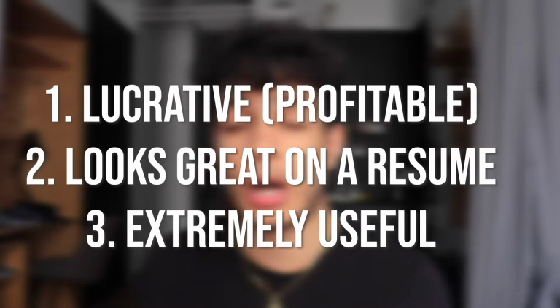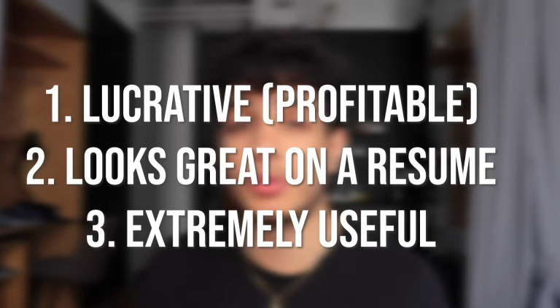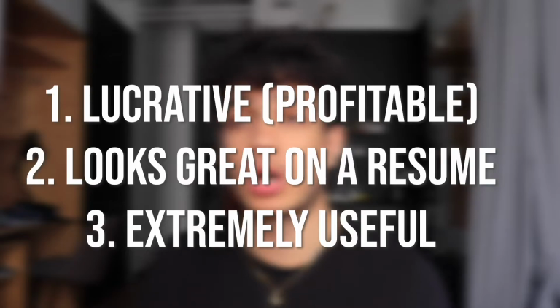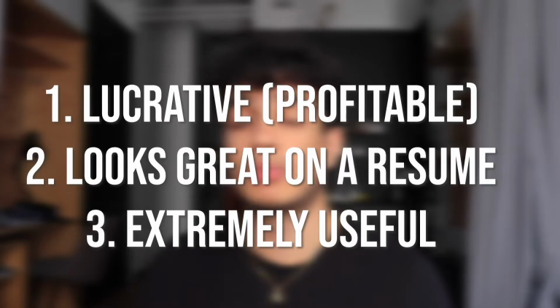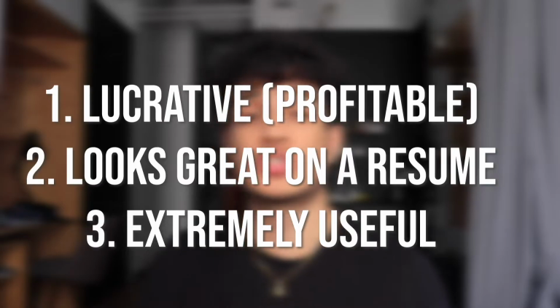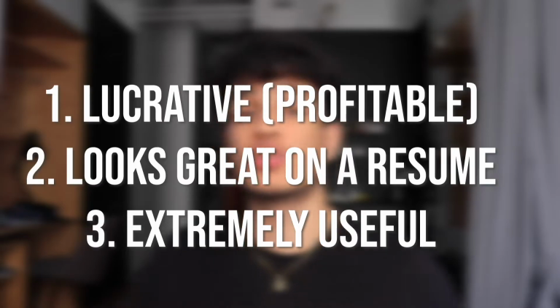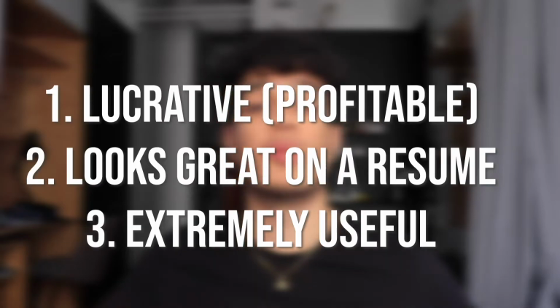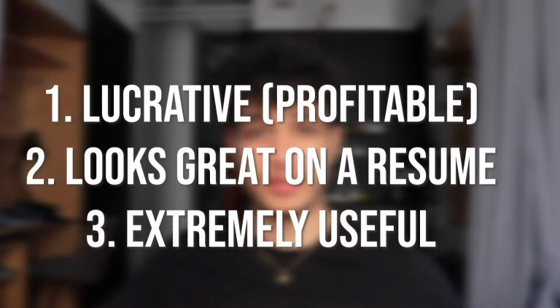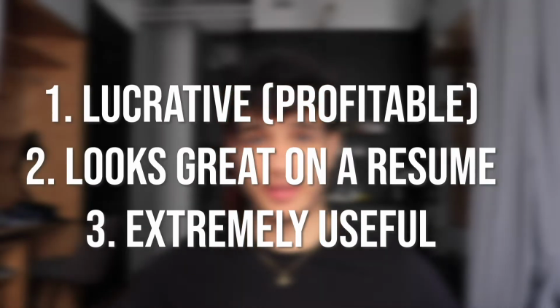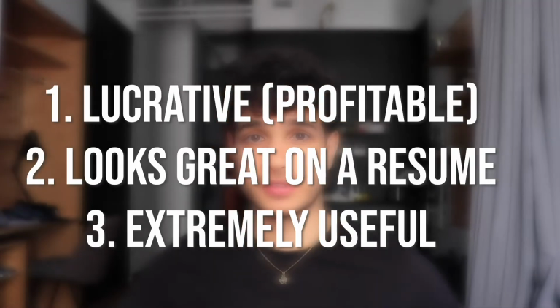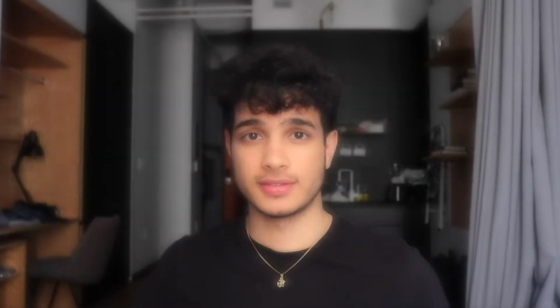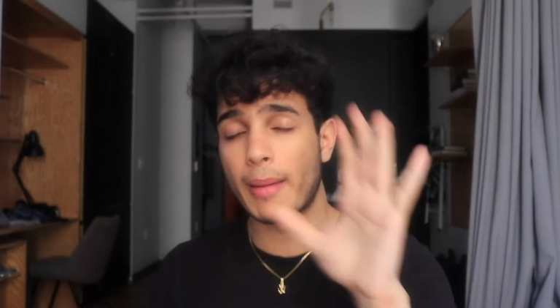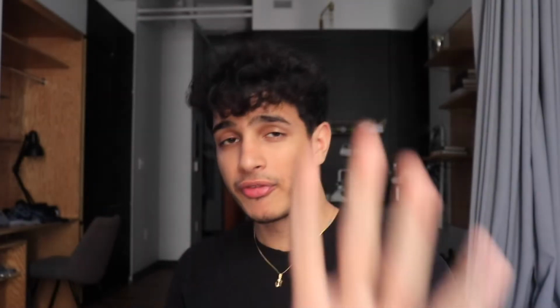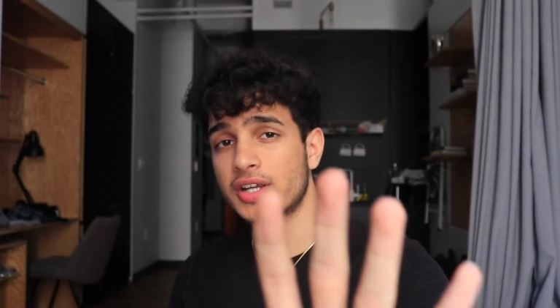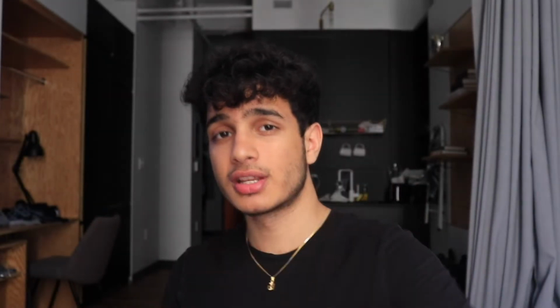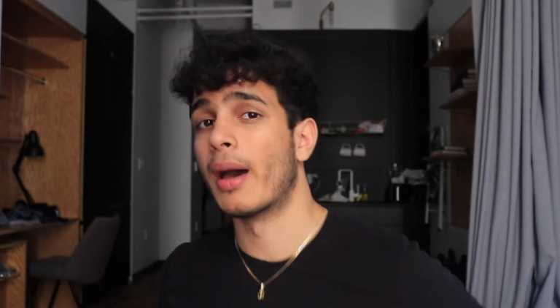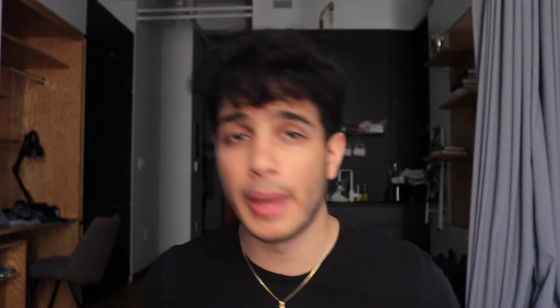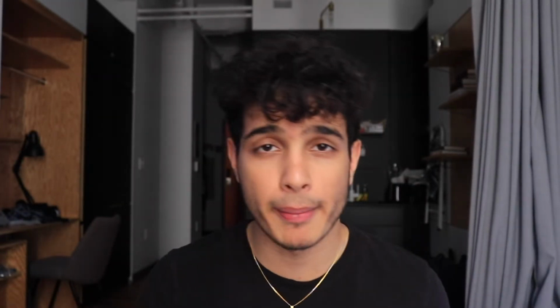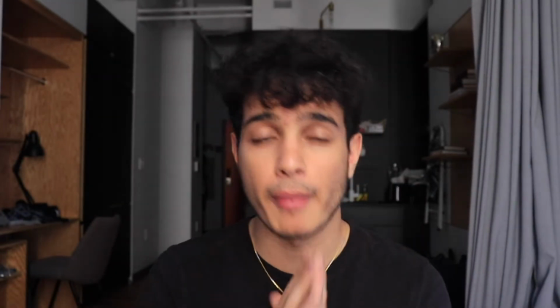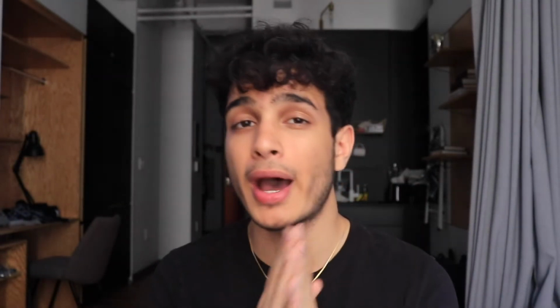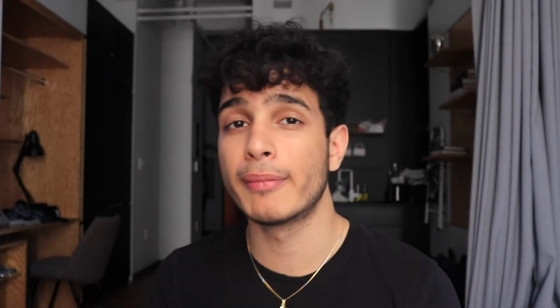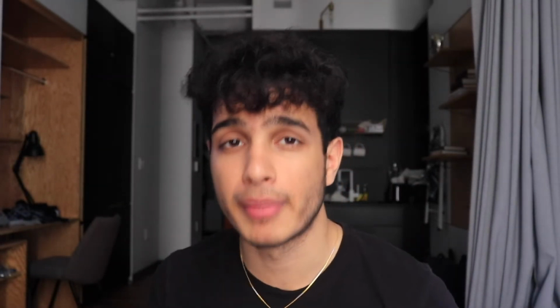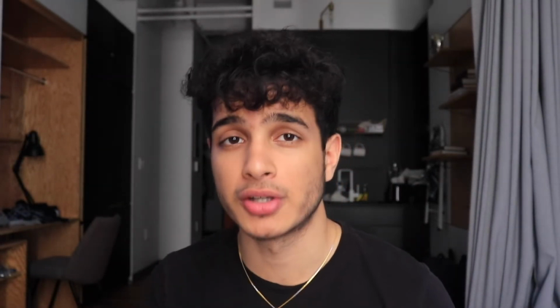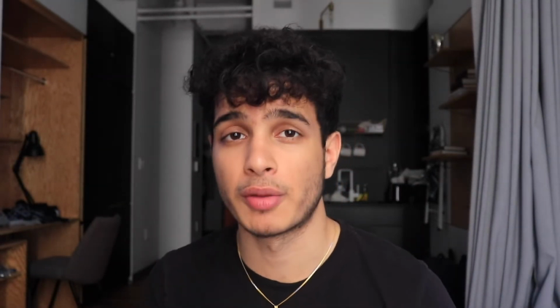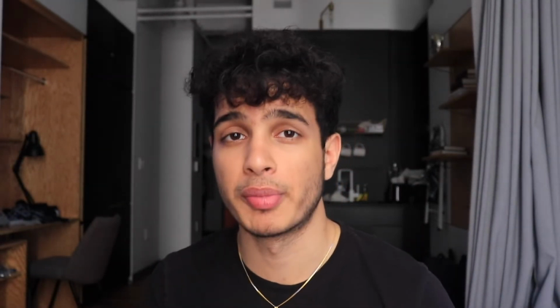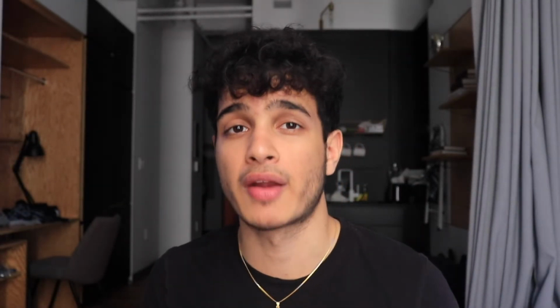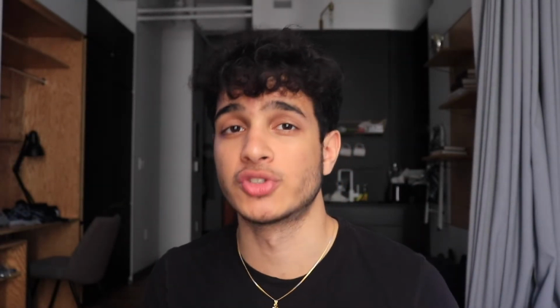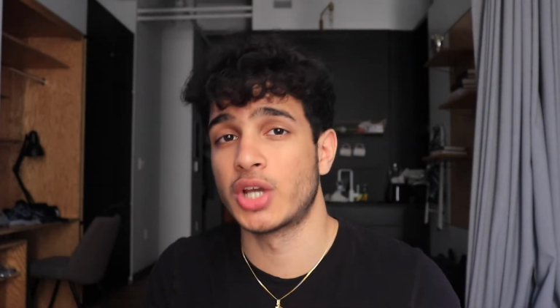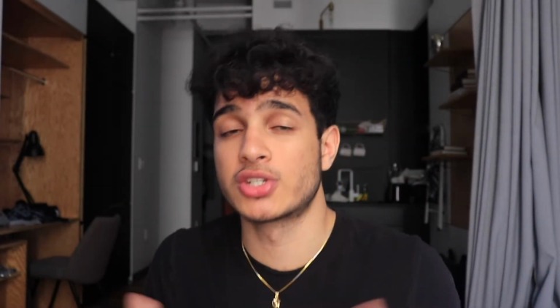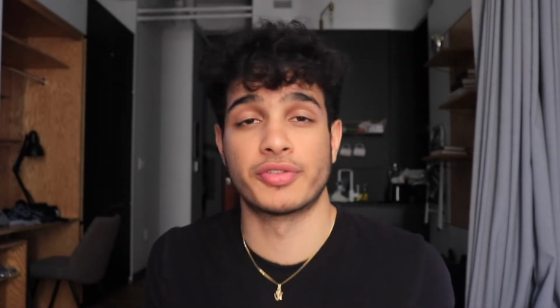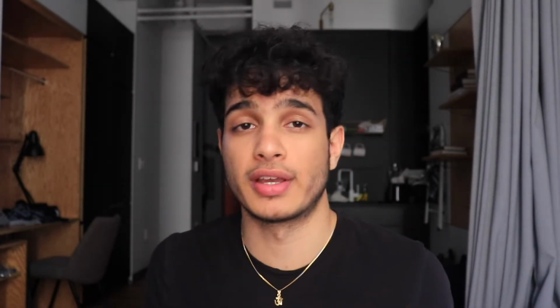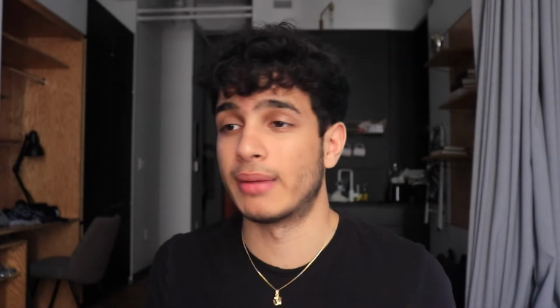And three, it is one of the most useful skills to have because it can help you accomplish so many things. Now first, a bit about my developer background so you guys don't think I'm some weird kid.